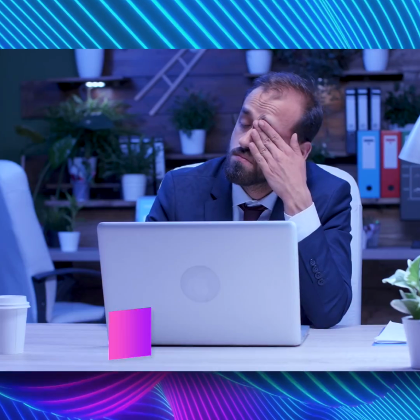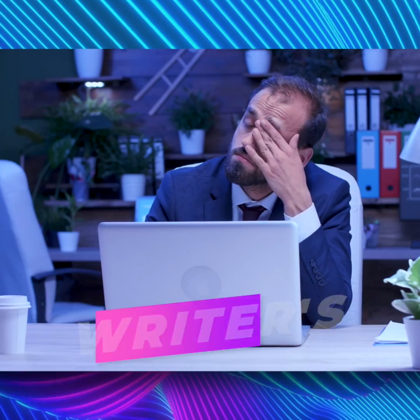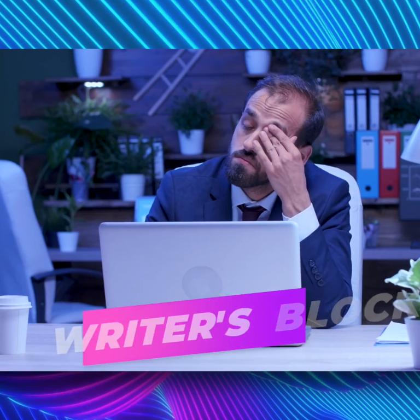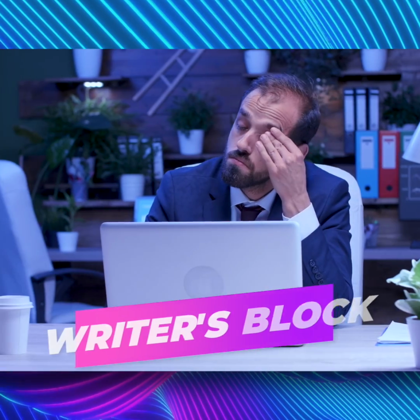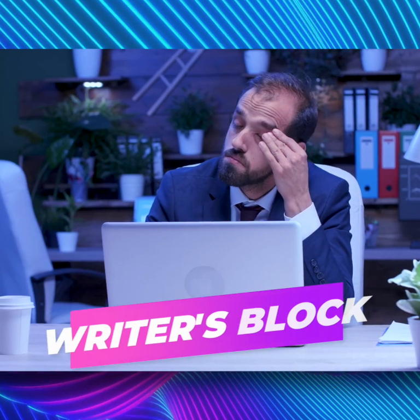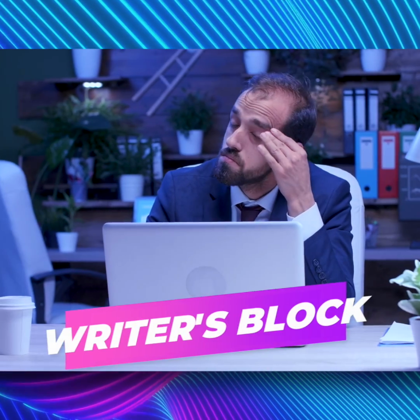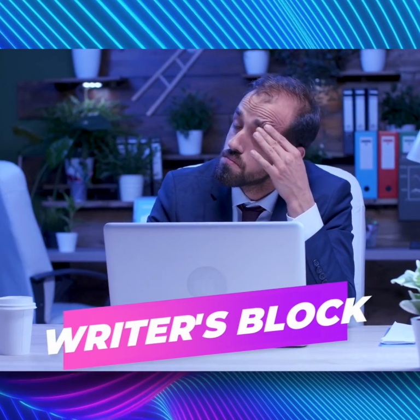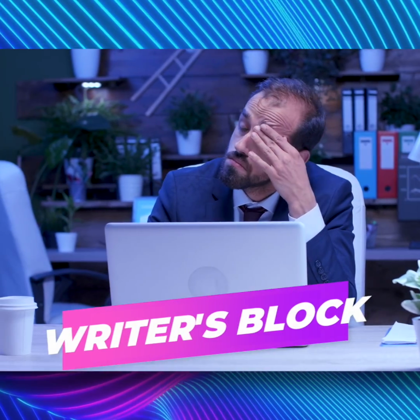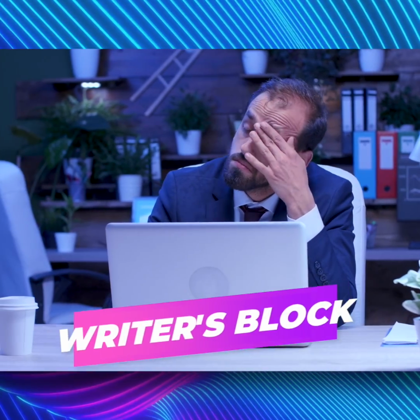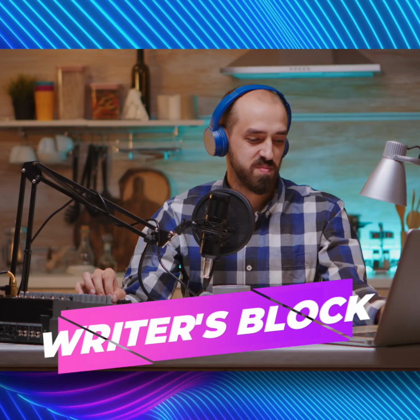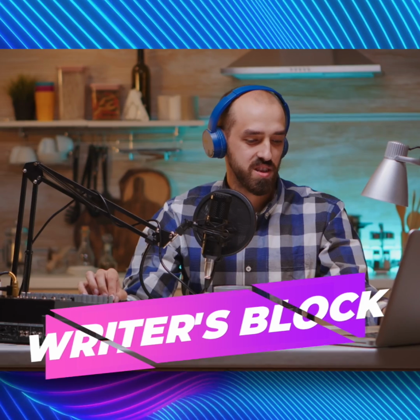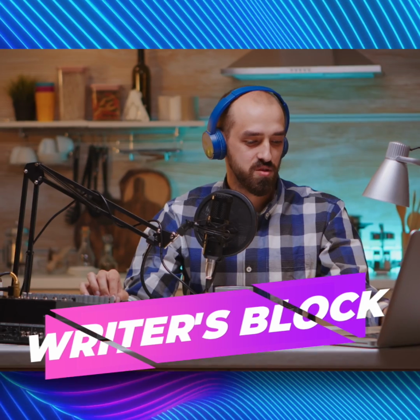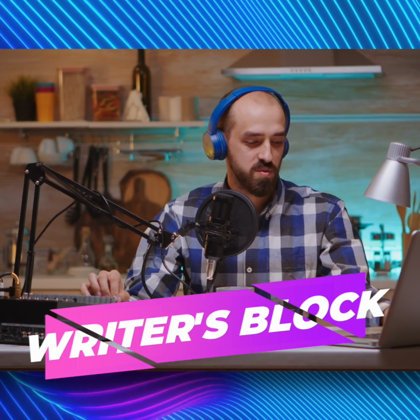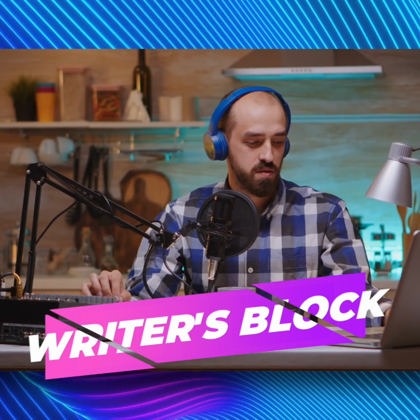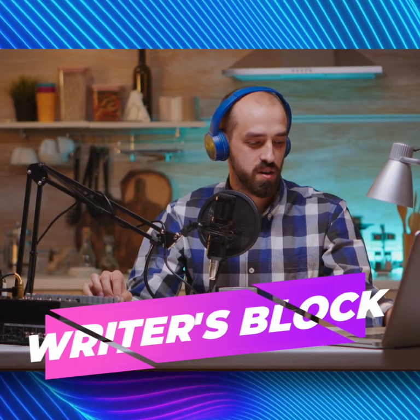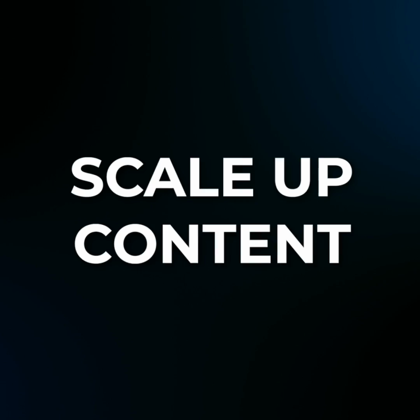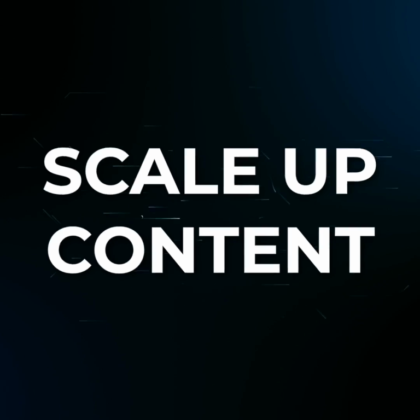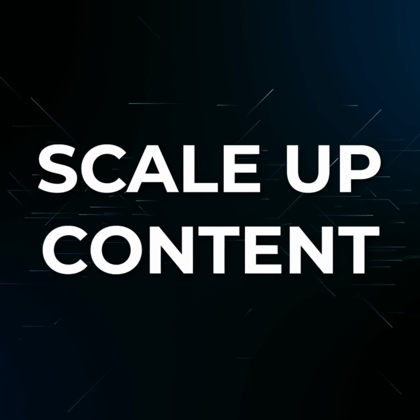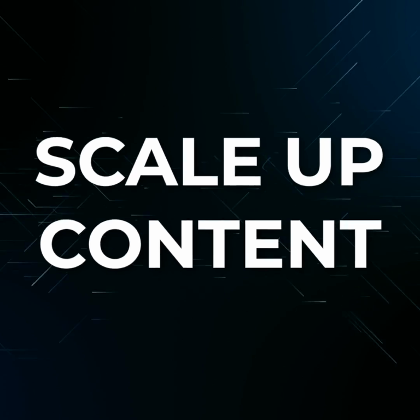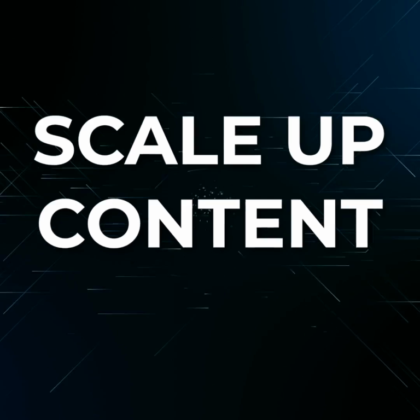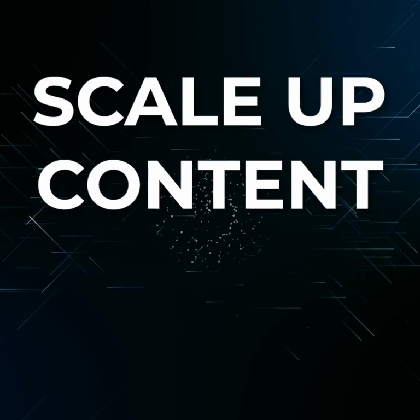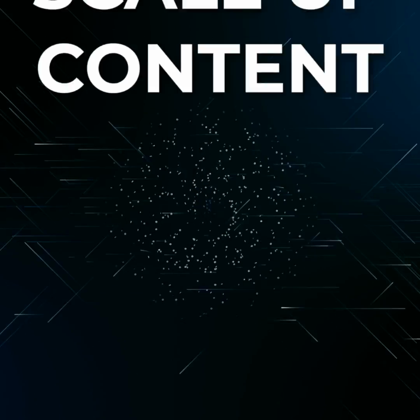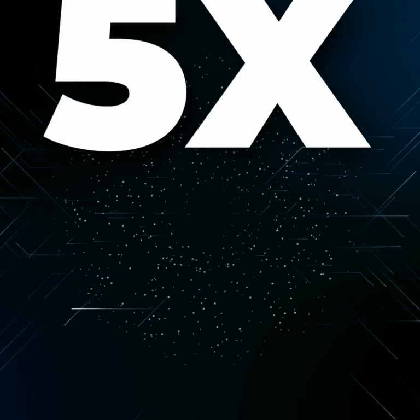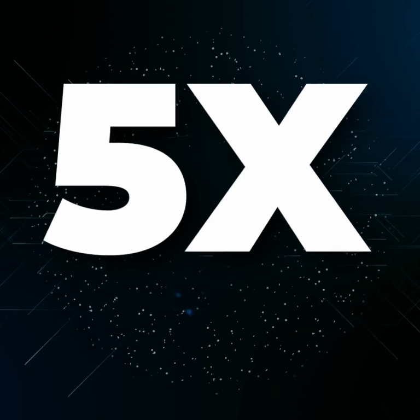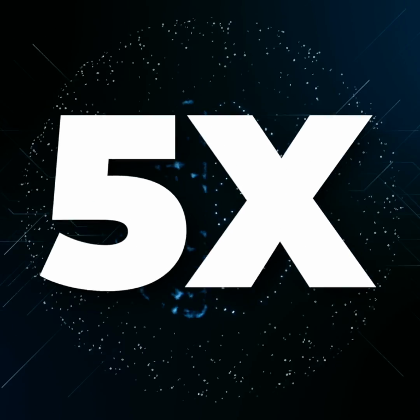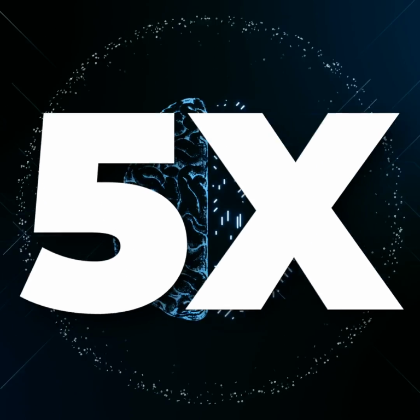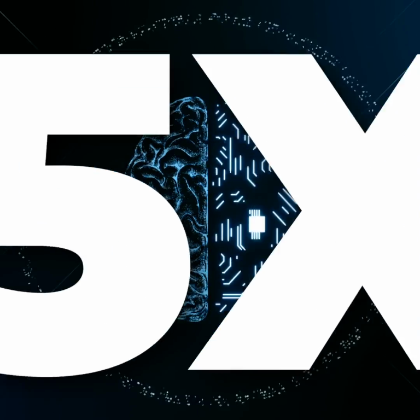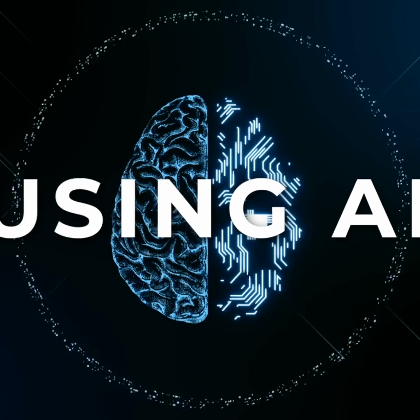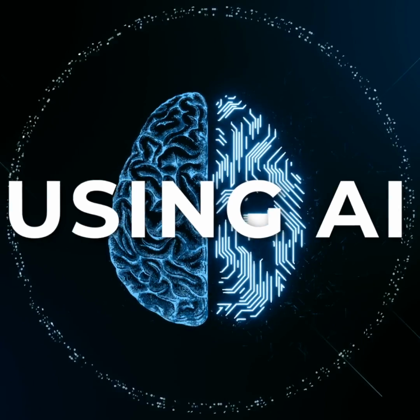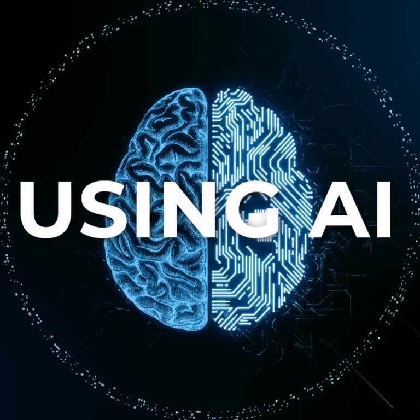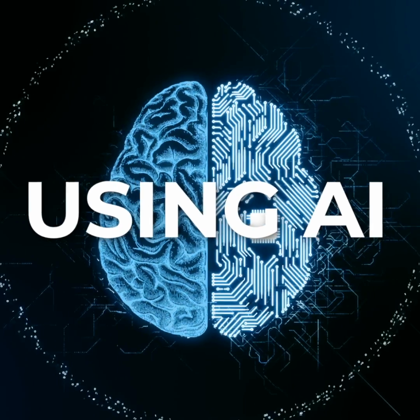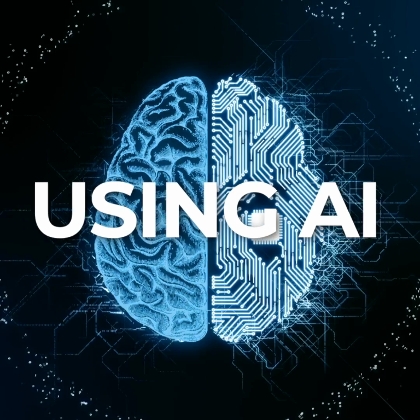Writer's block have you stuck? Not anymore. Now you can scale up content five times faster using AI.